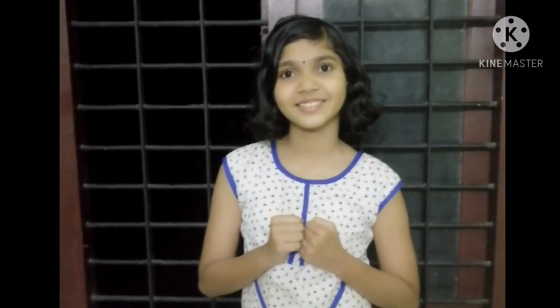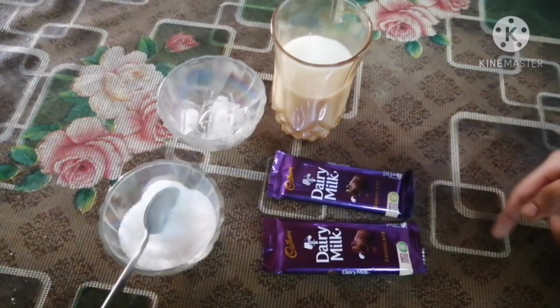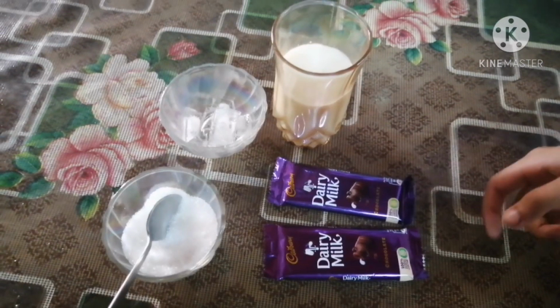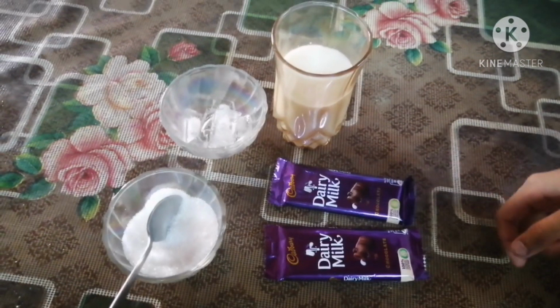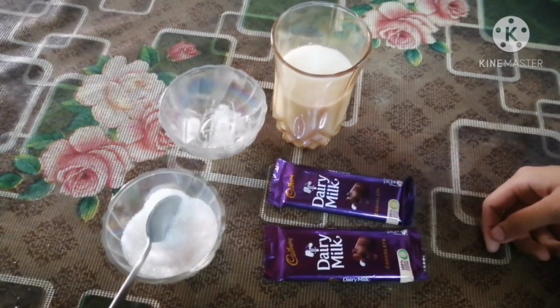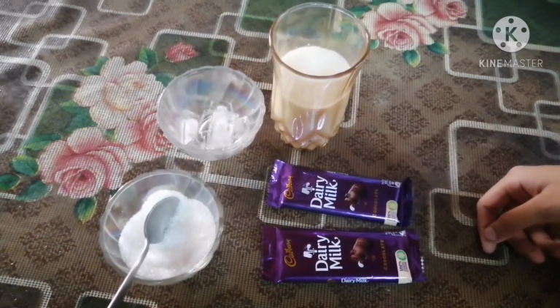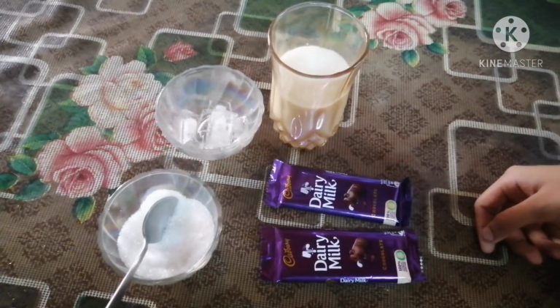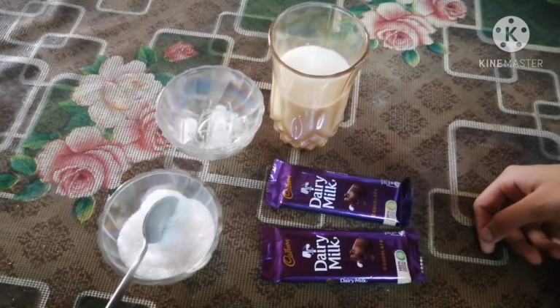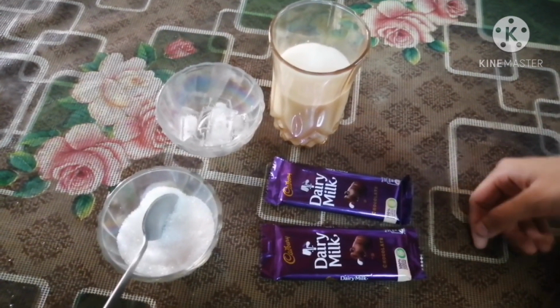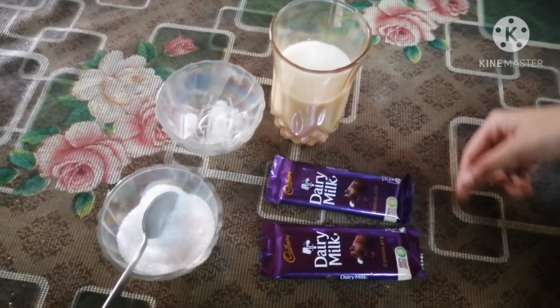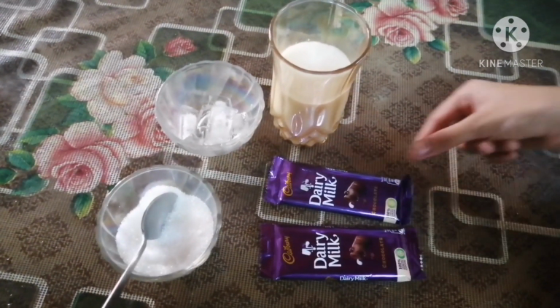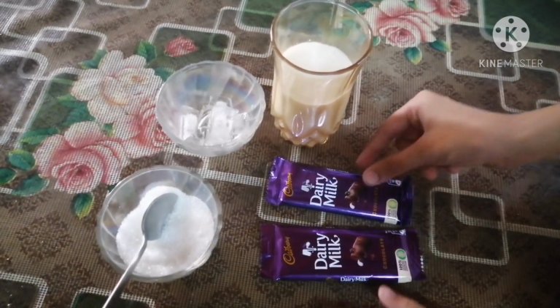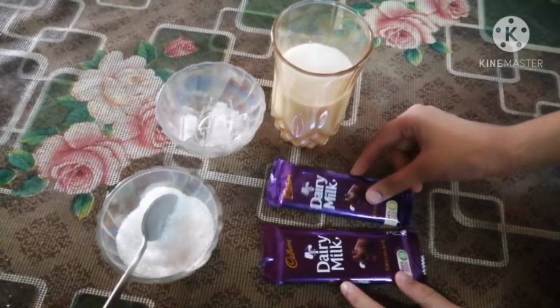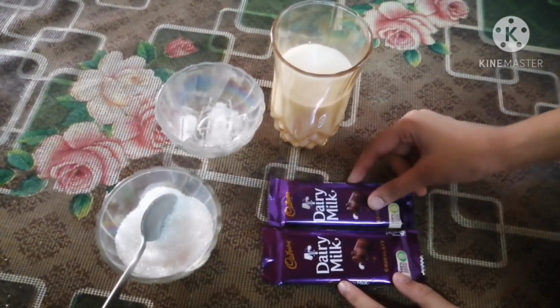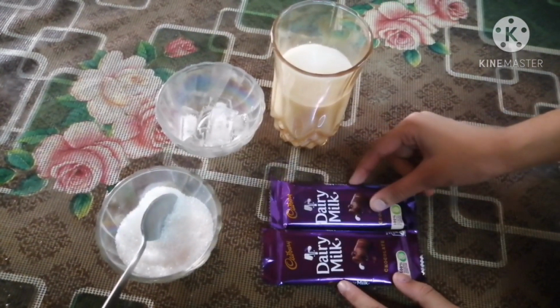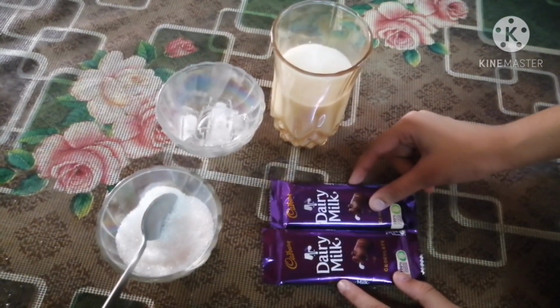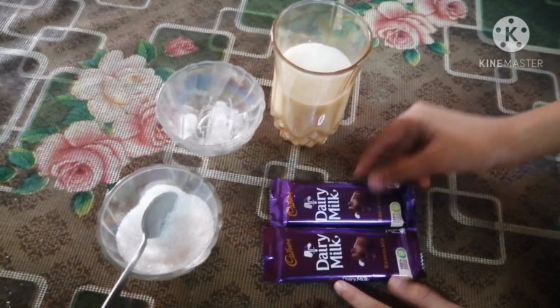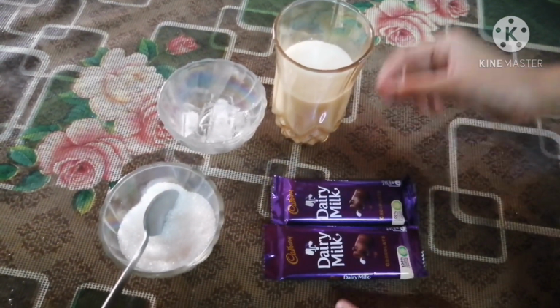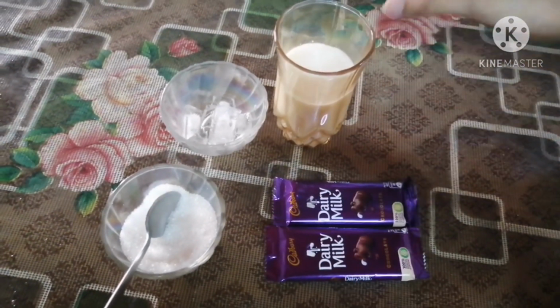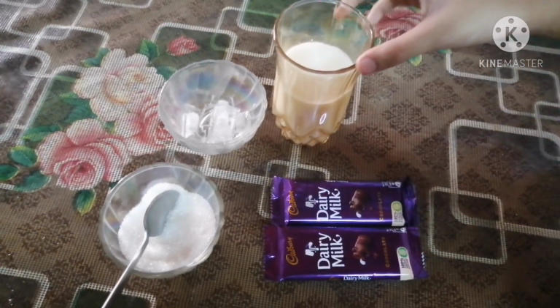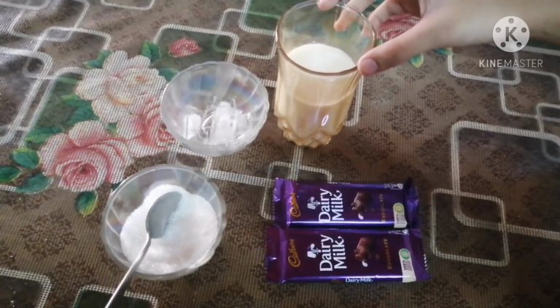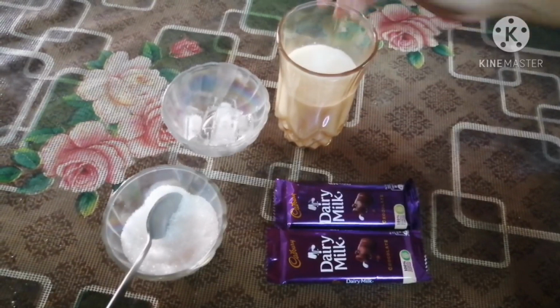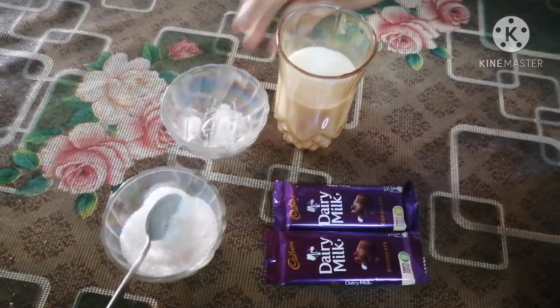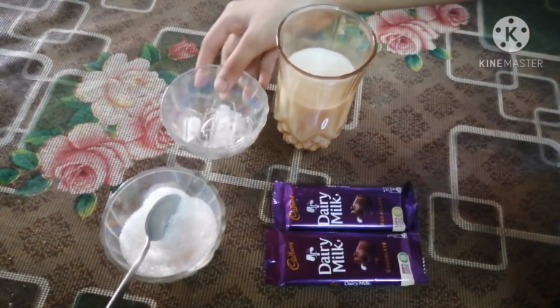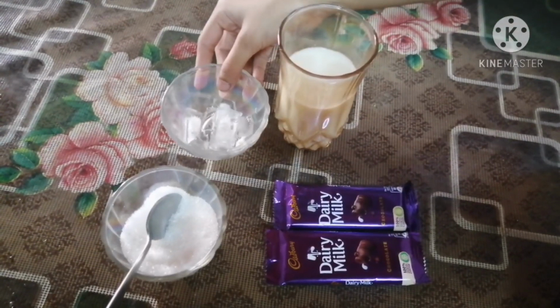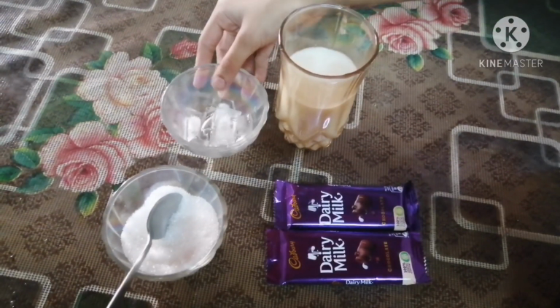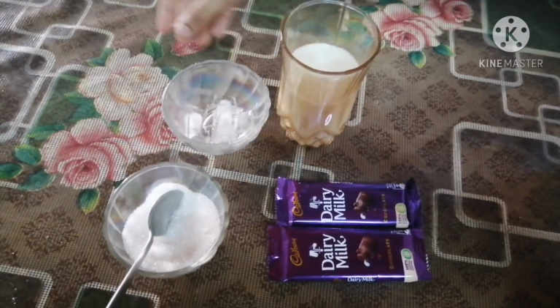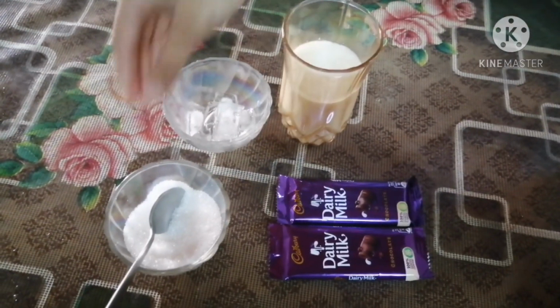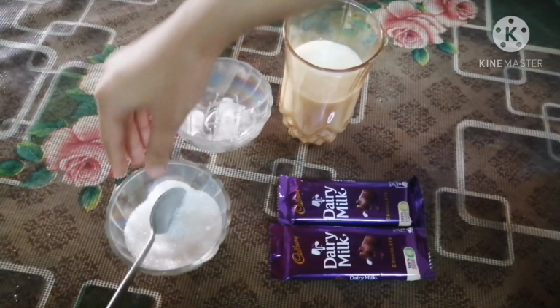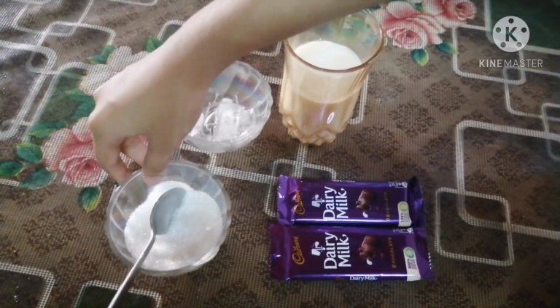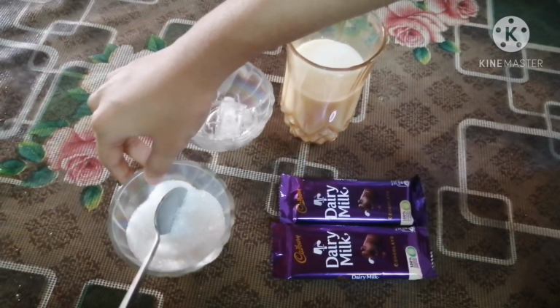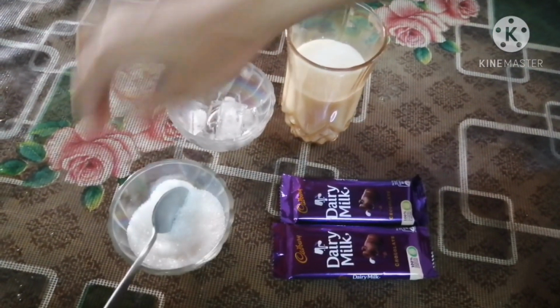For this chocolate shake we need 2 dairy milks, milk, ice cubes and sugar.